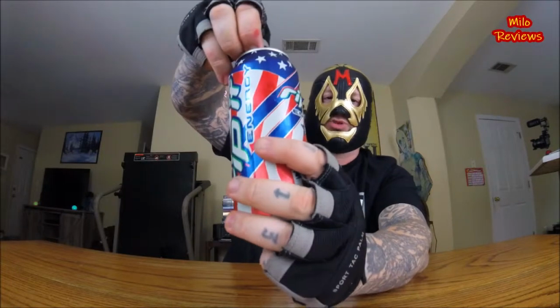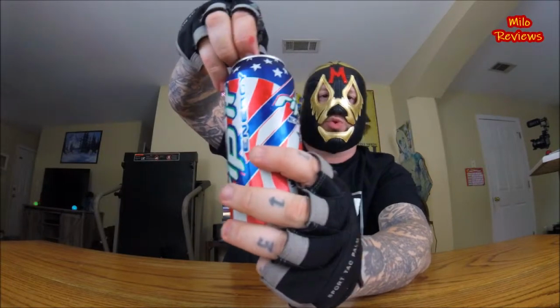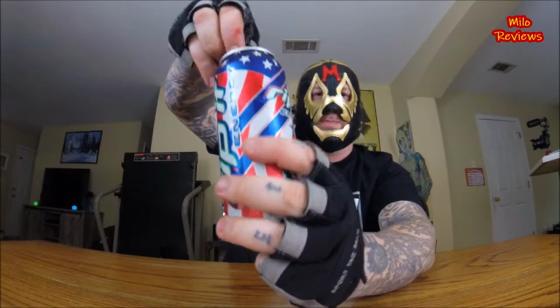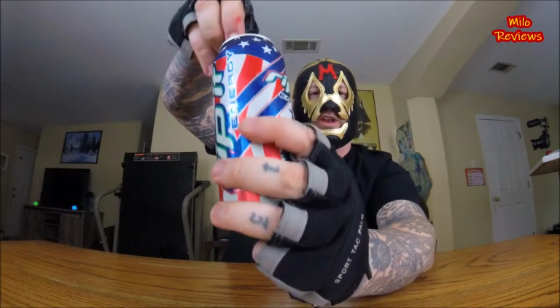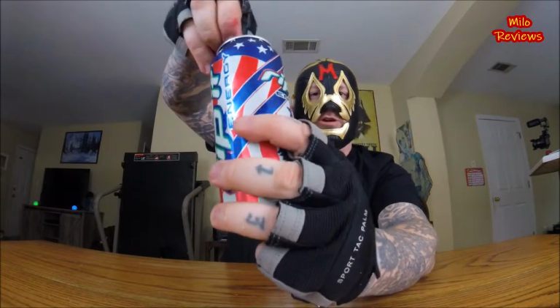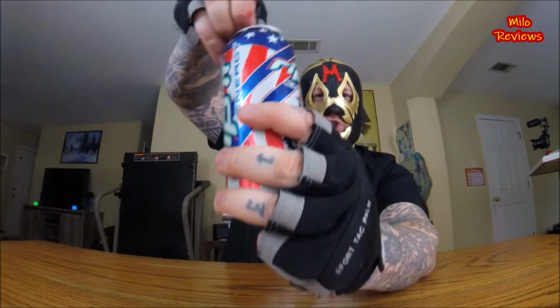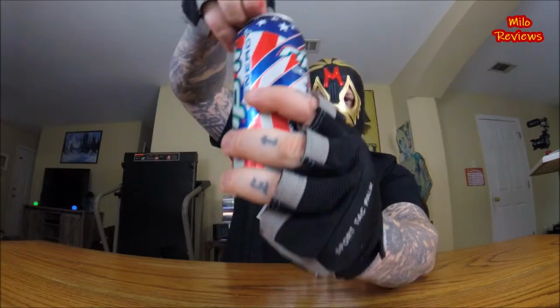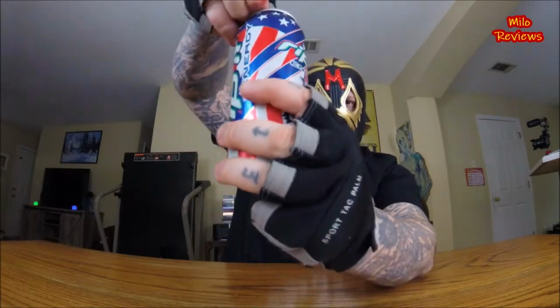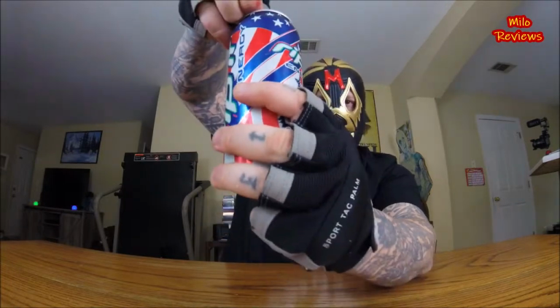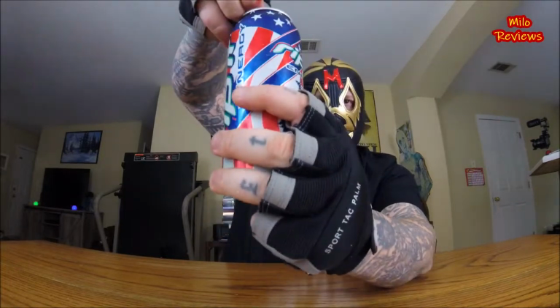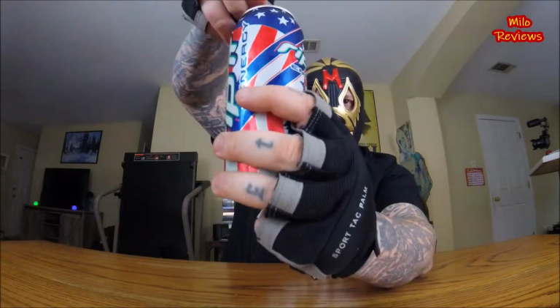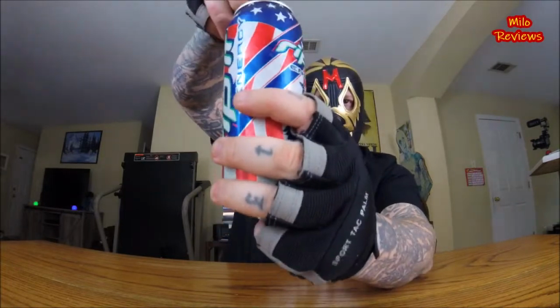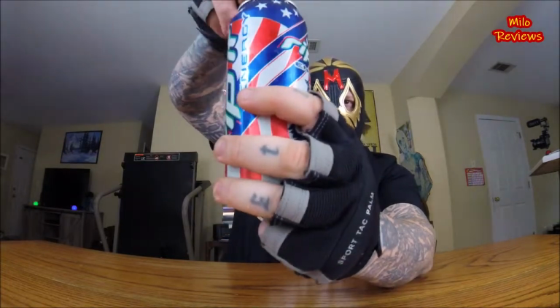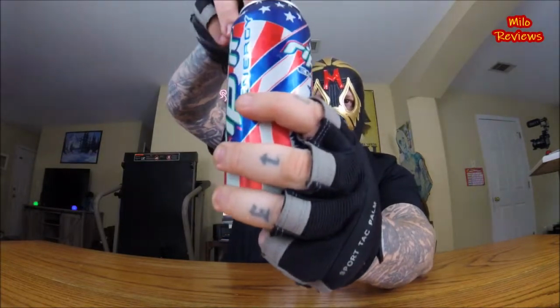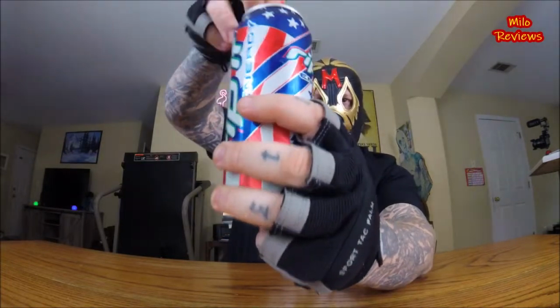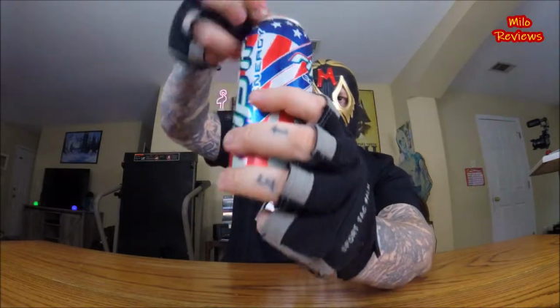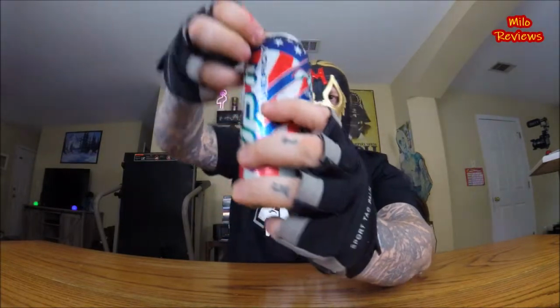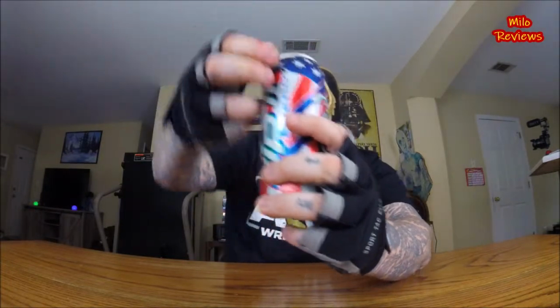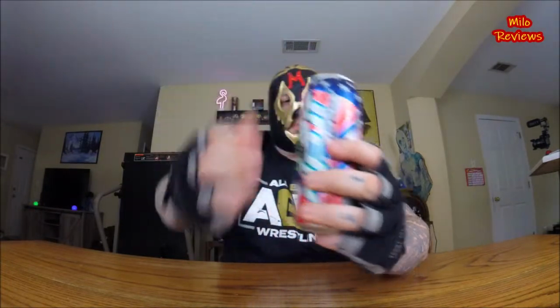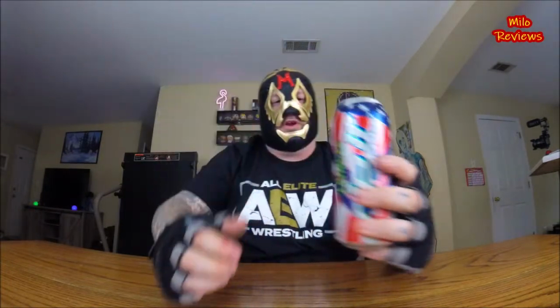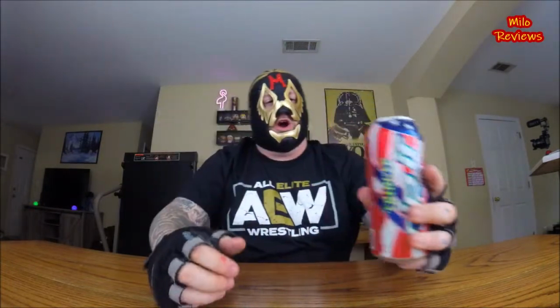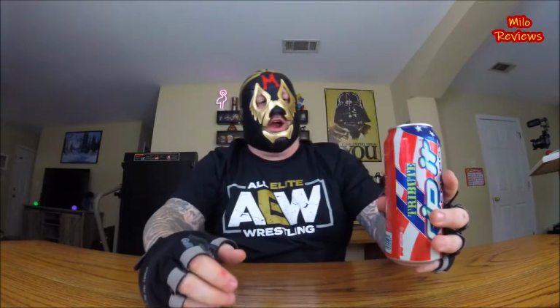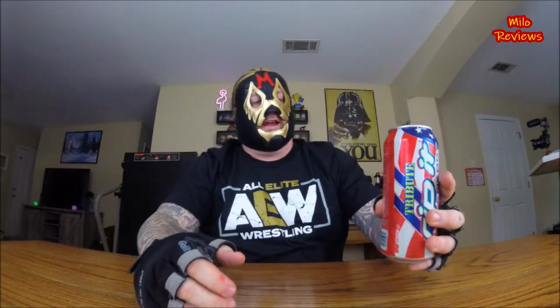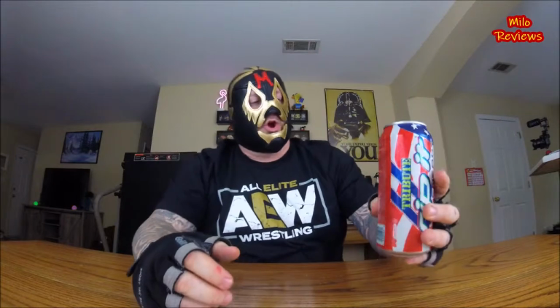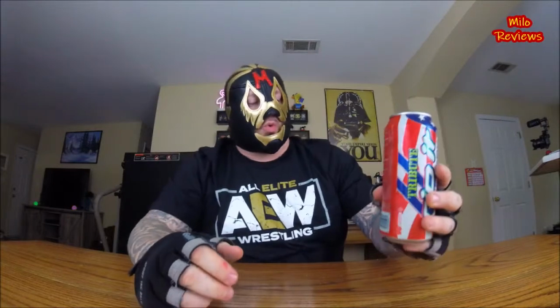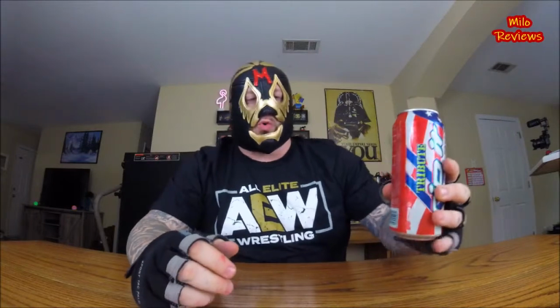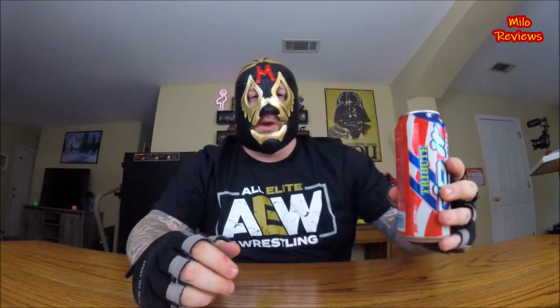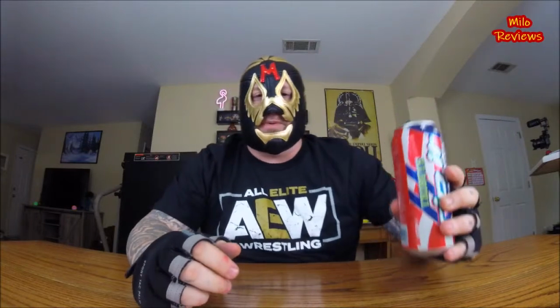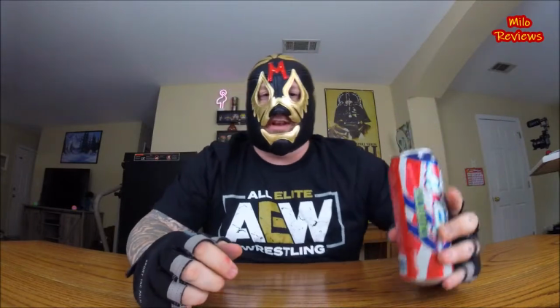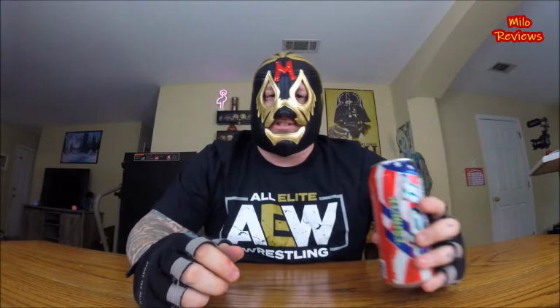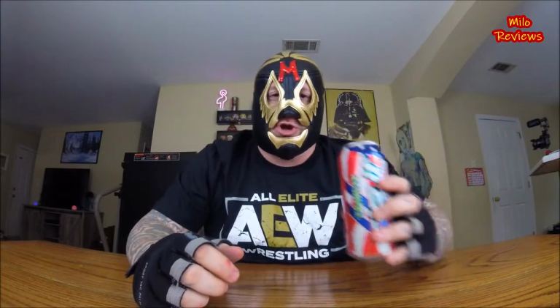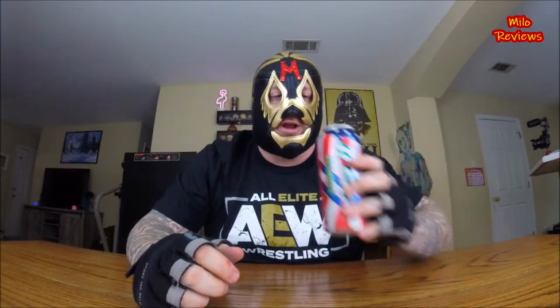So let's open this bad boy up. Let's rip it. Let's do this.